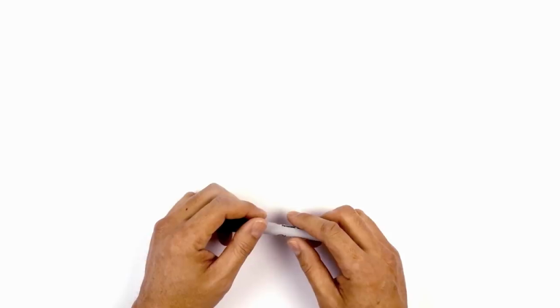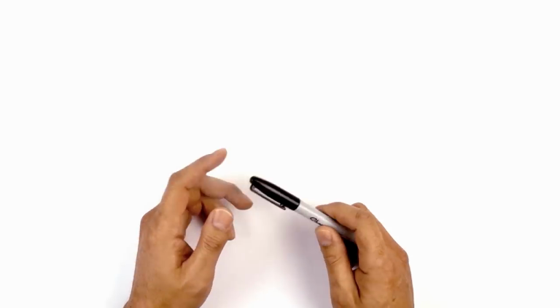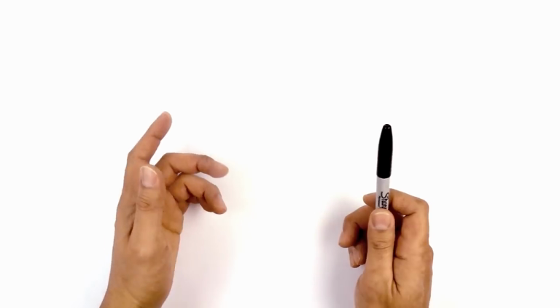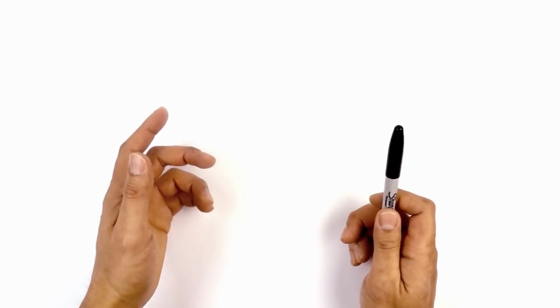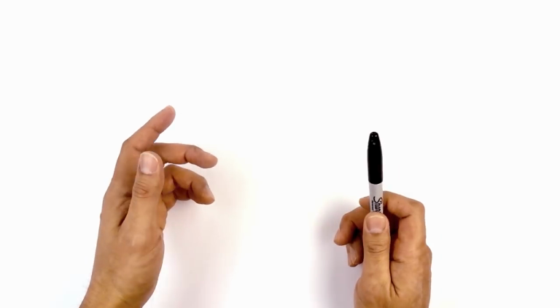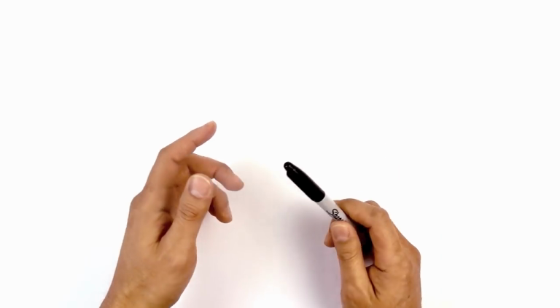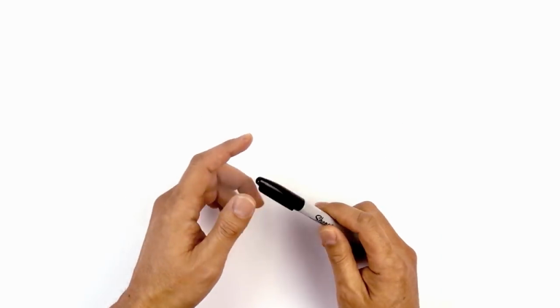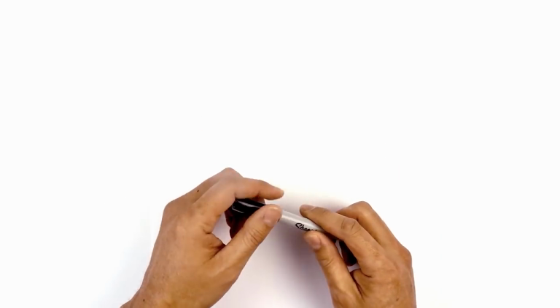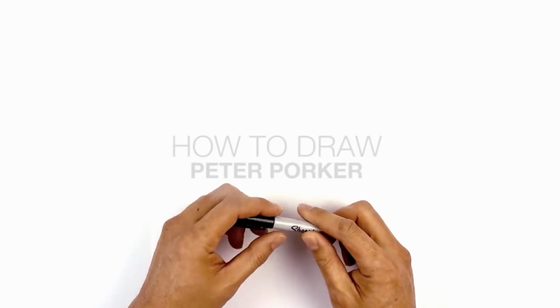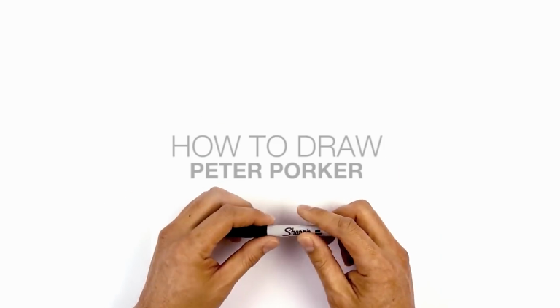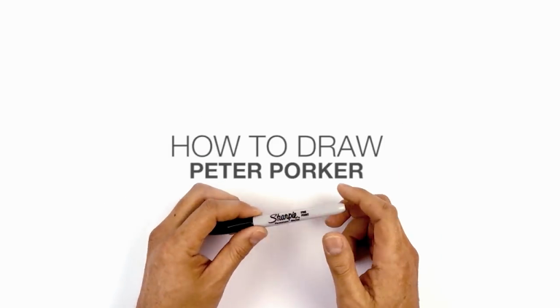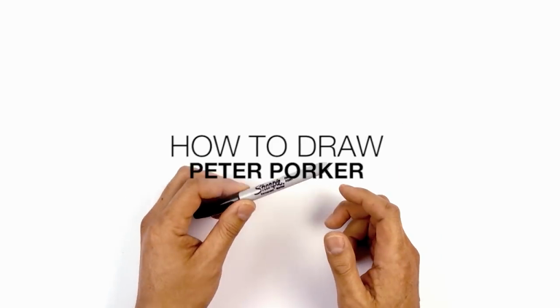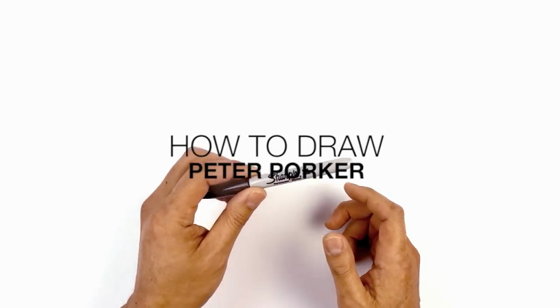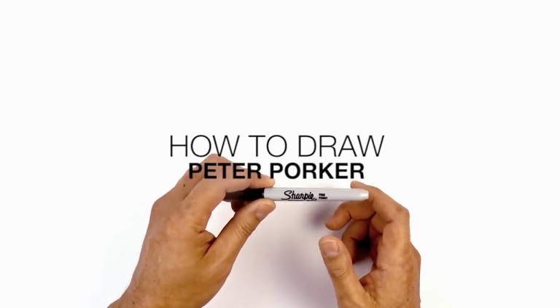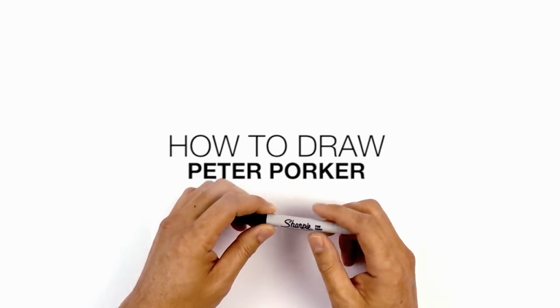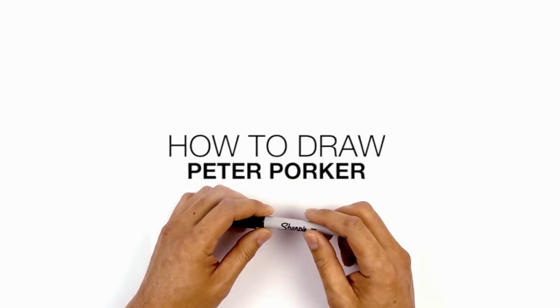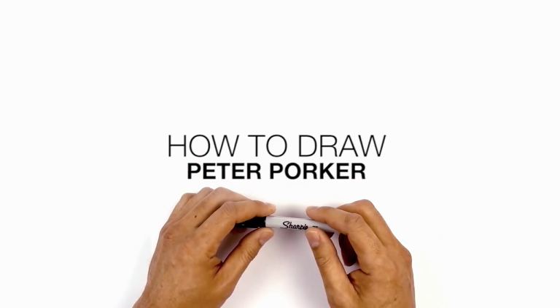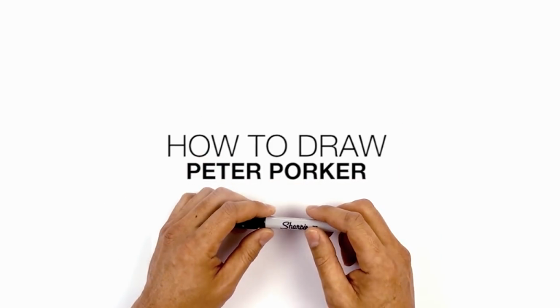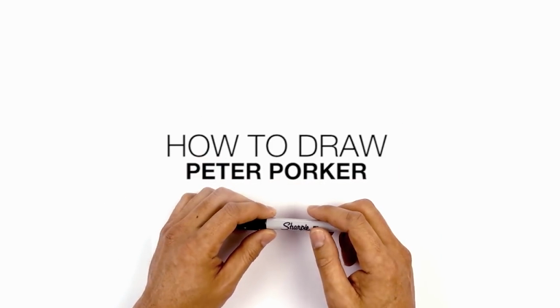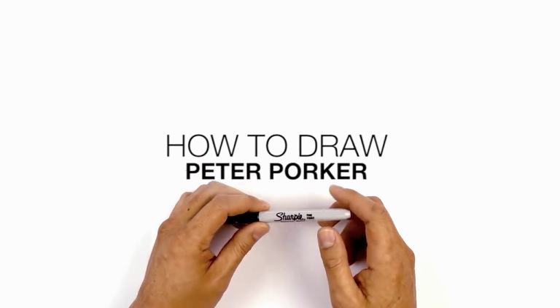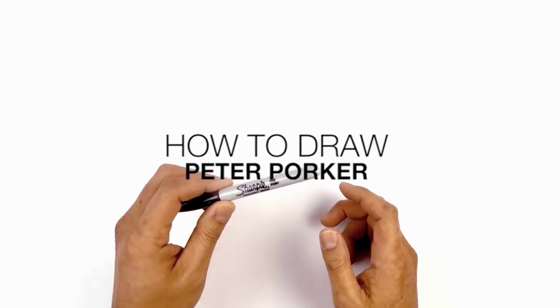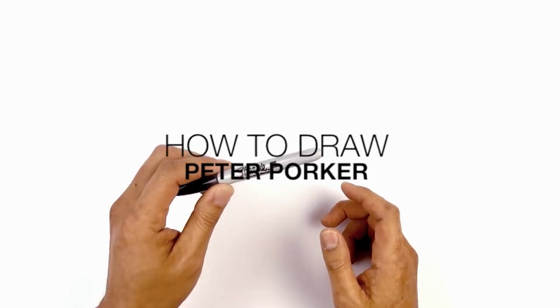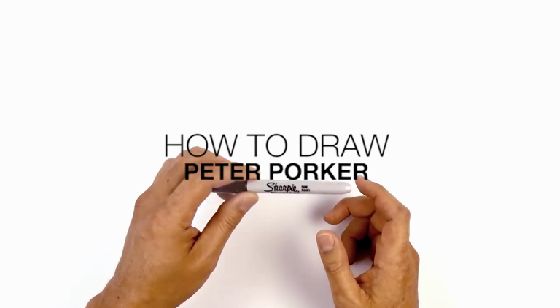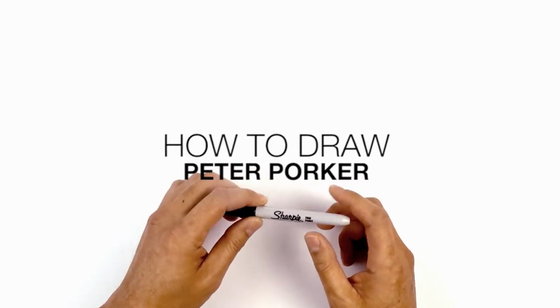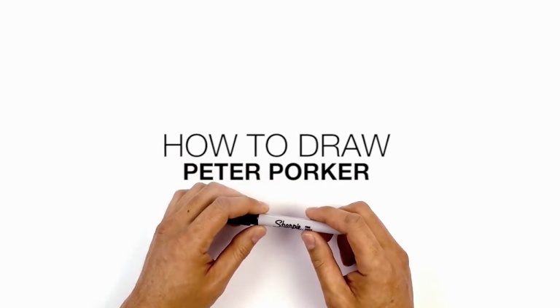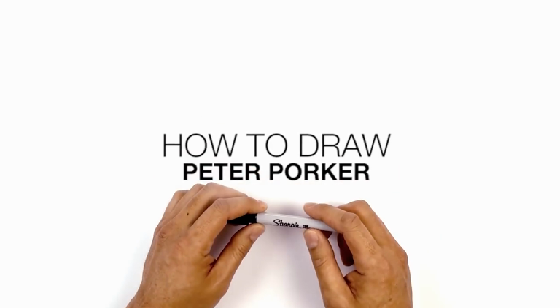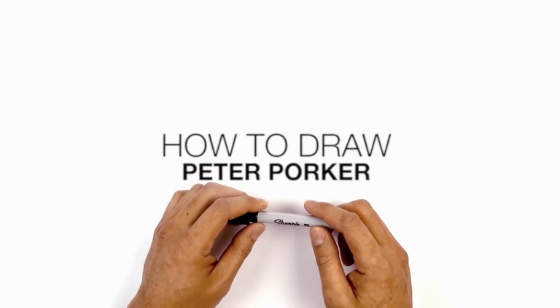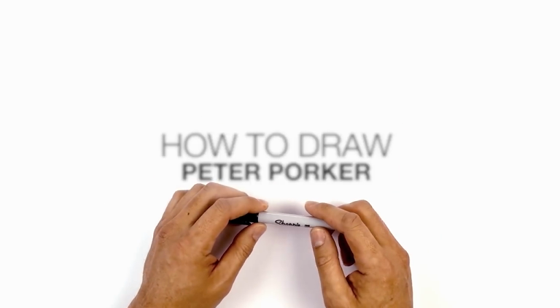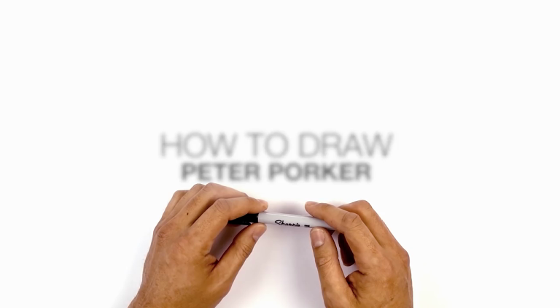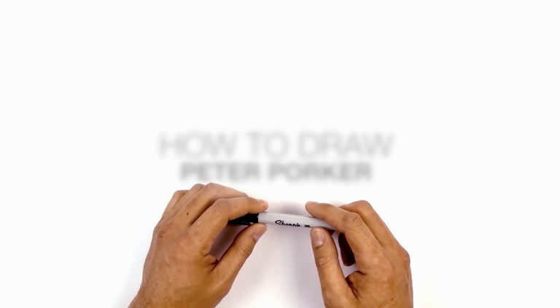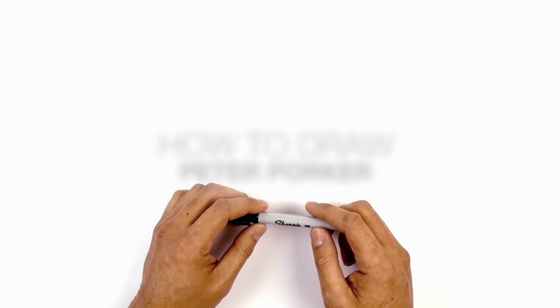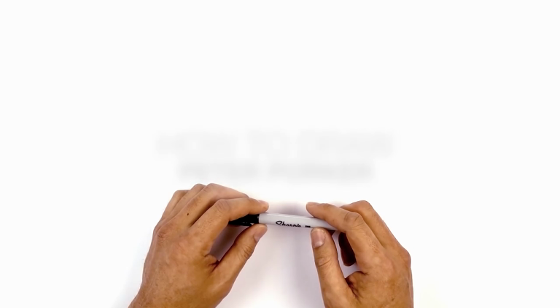Hey everyone and welcome to the club. Today I'm going to be showing you how to draw Peter Porker from Spider-Man Into the Spider-Verse.